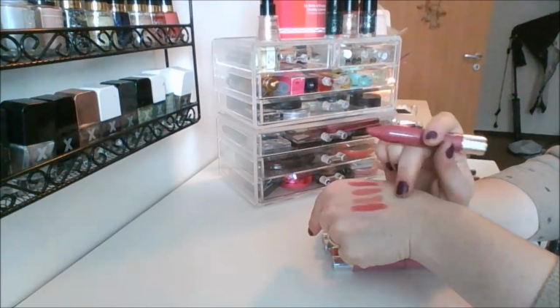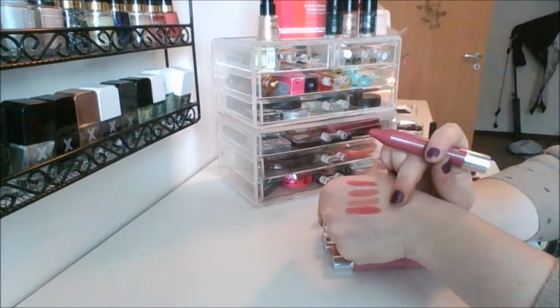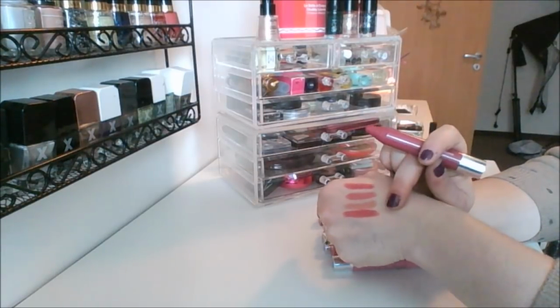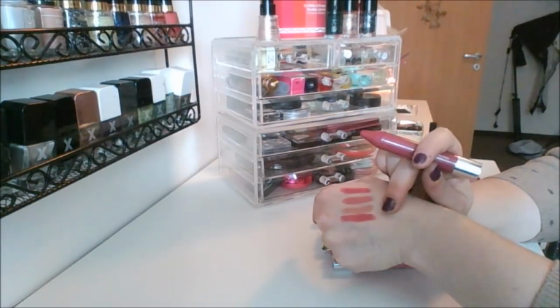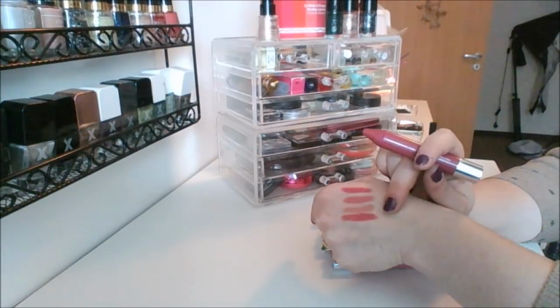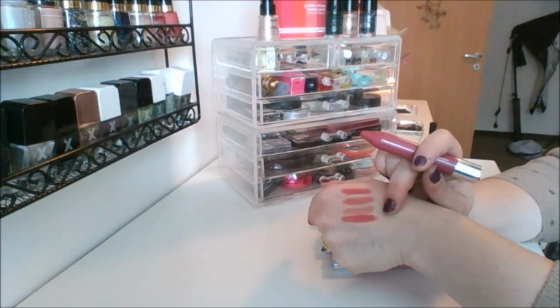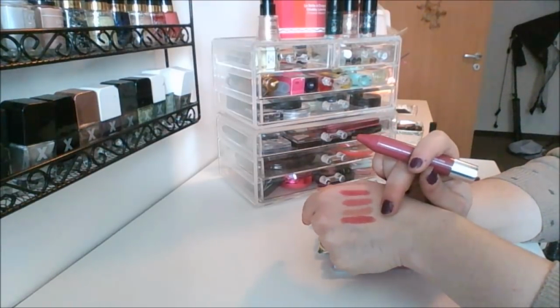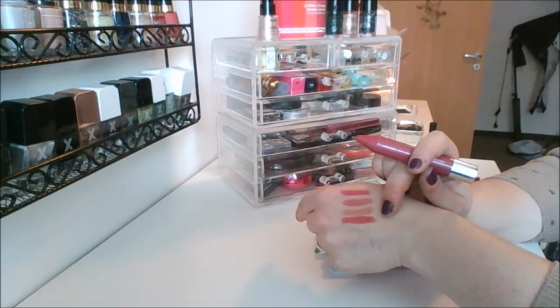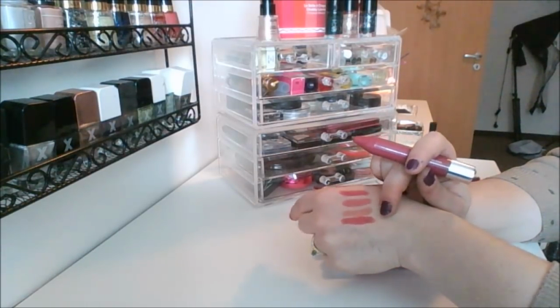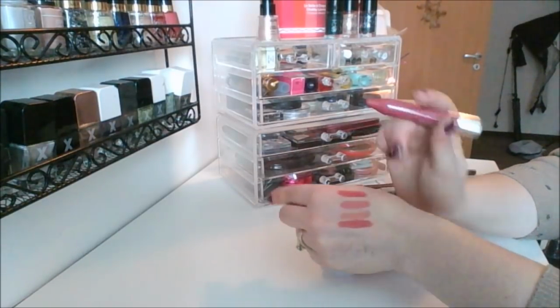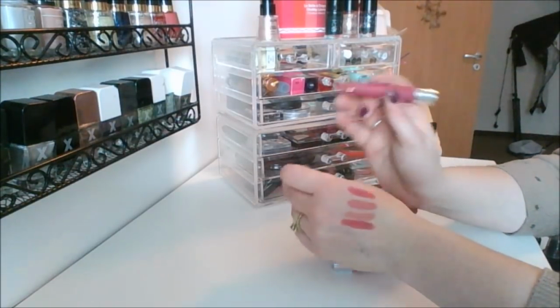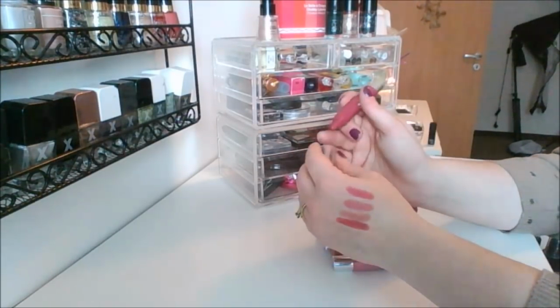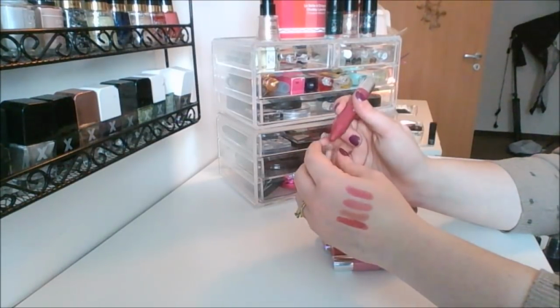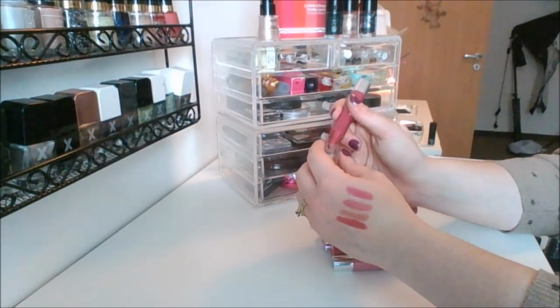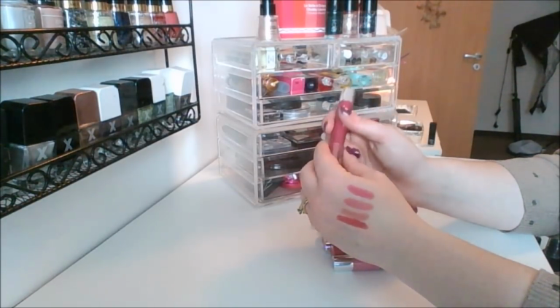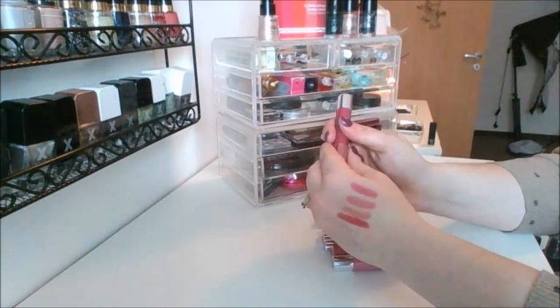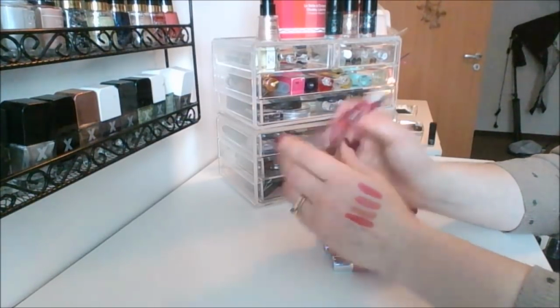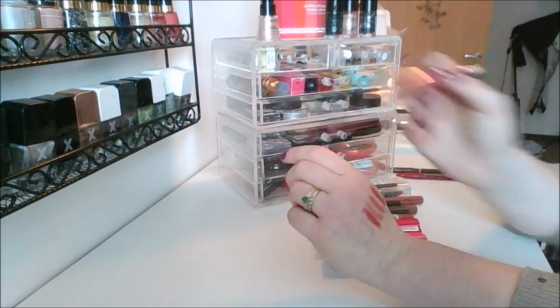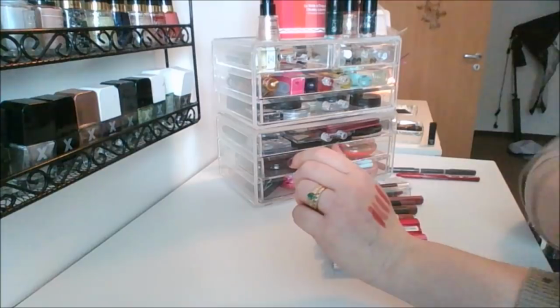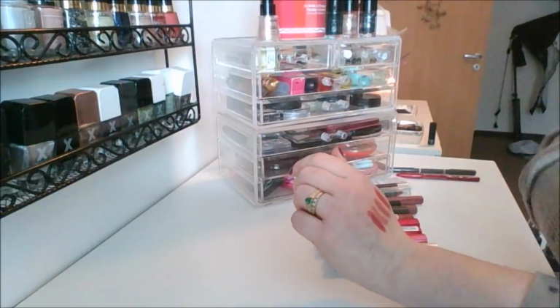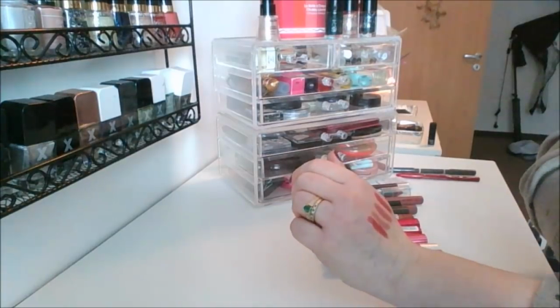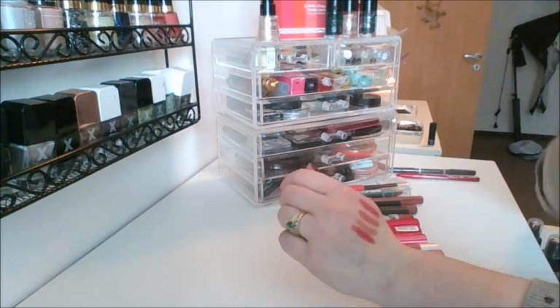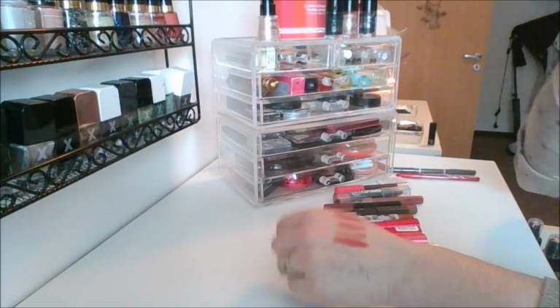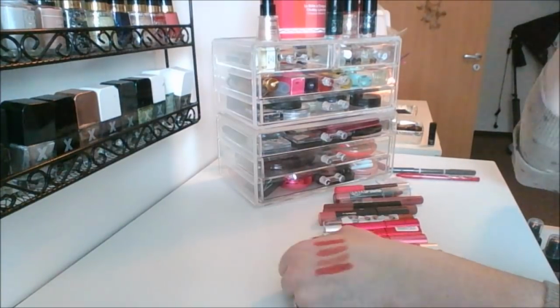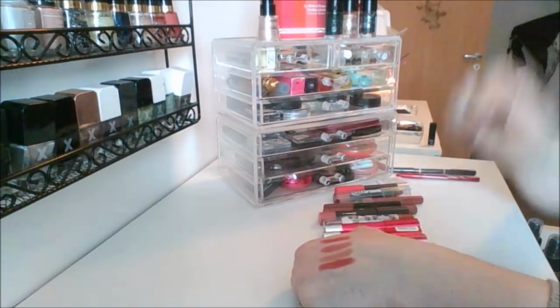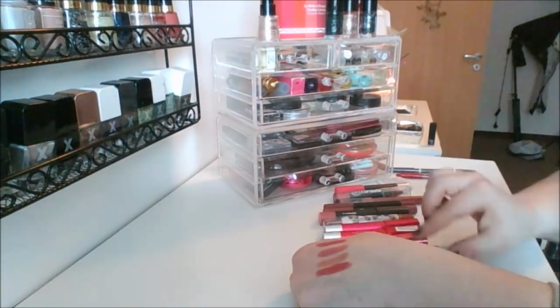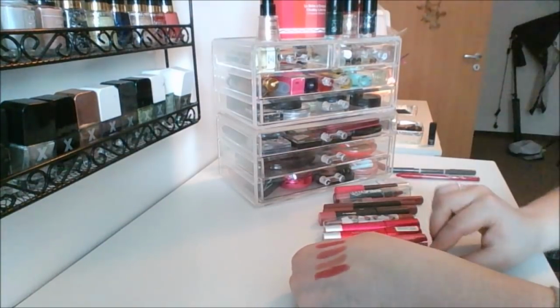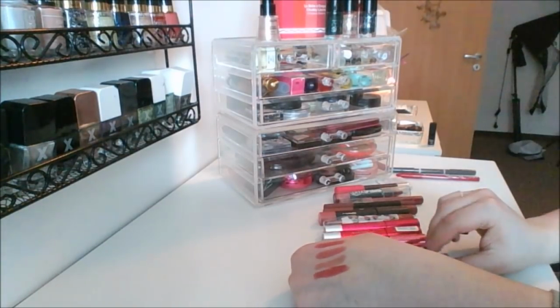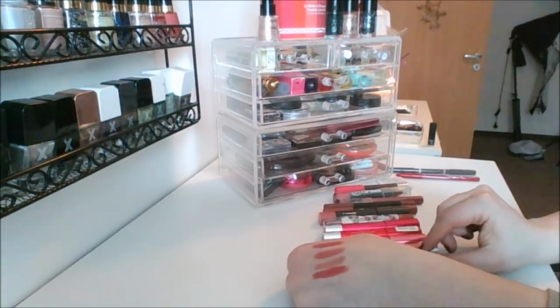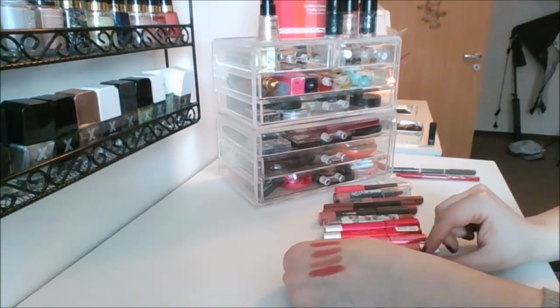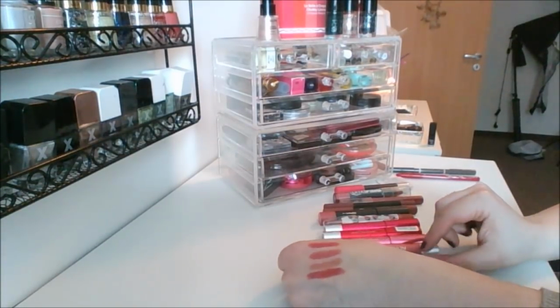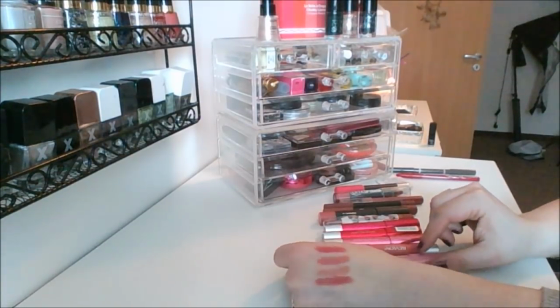Look at that color, isn't that so pretty? I love it. I want to wear these, but I'm trying to use up other ones first.